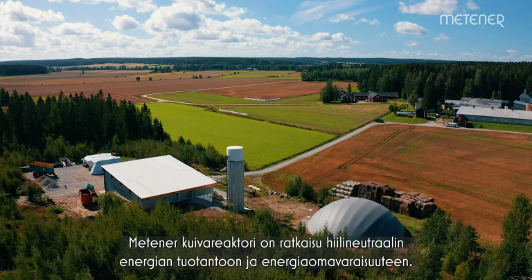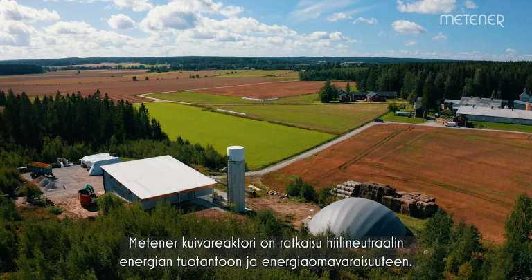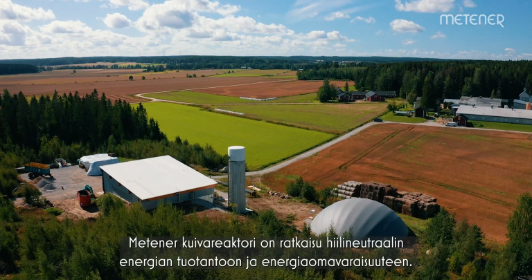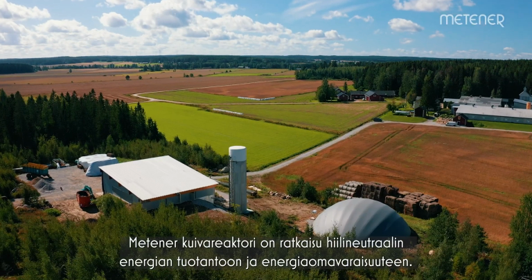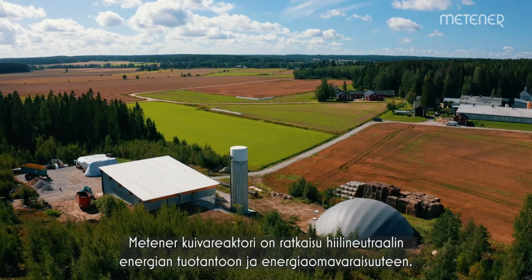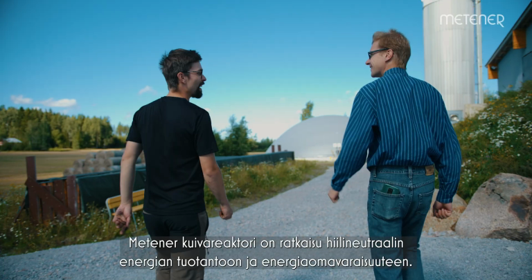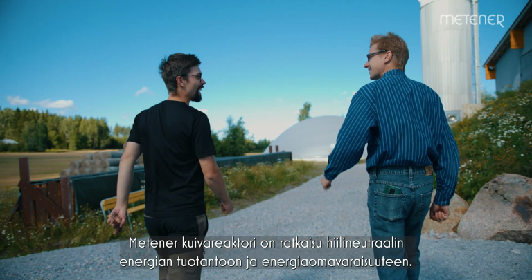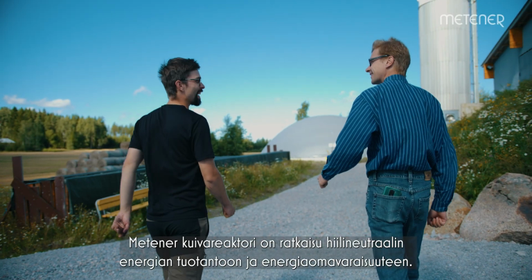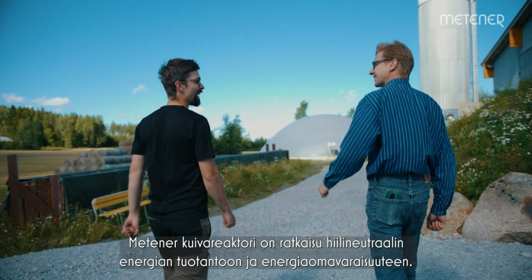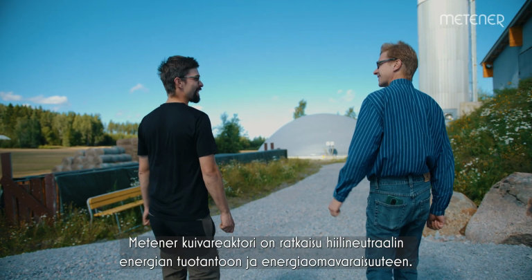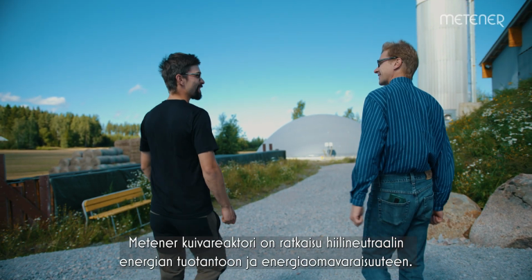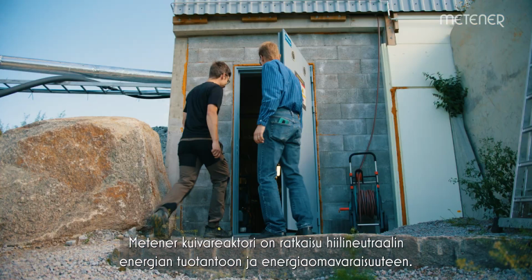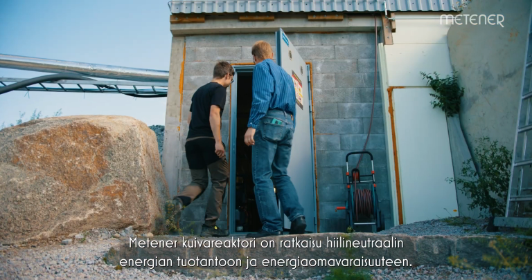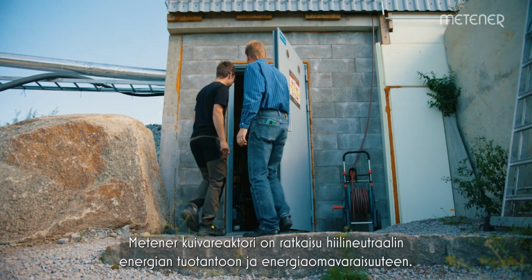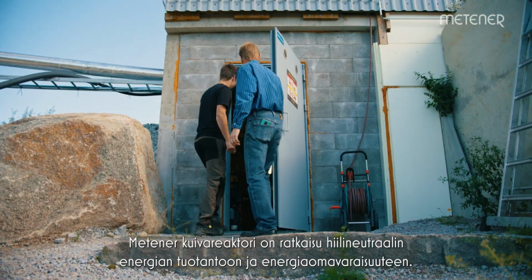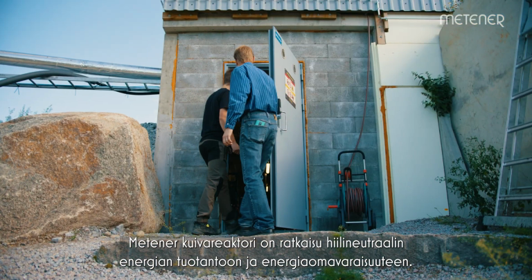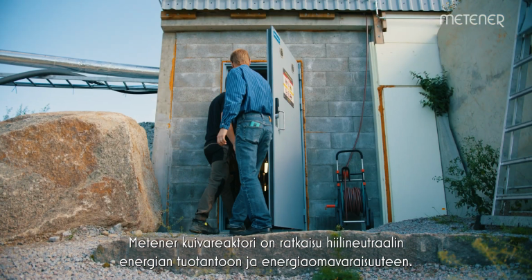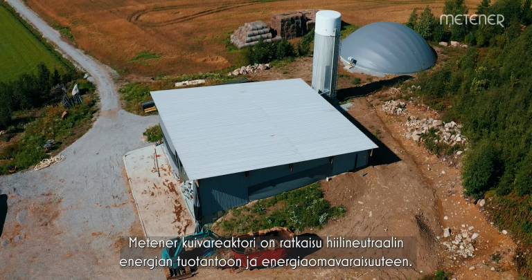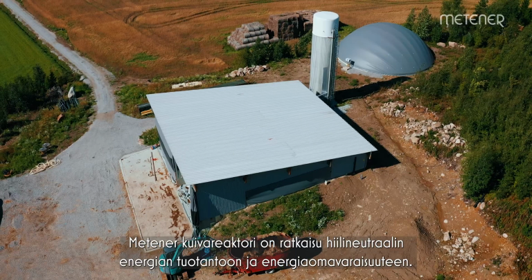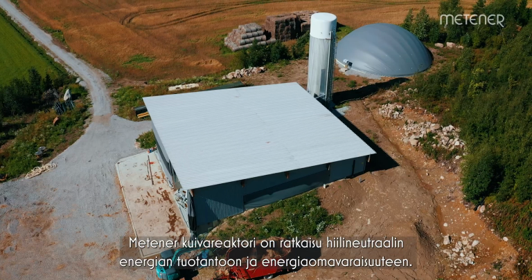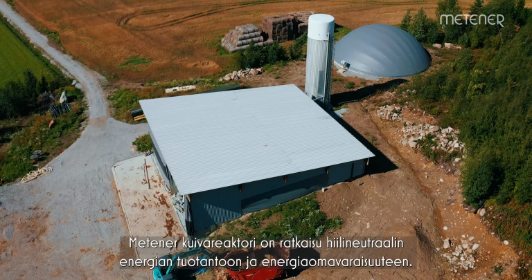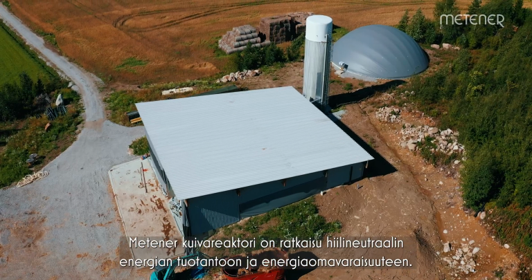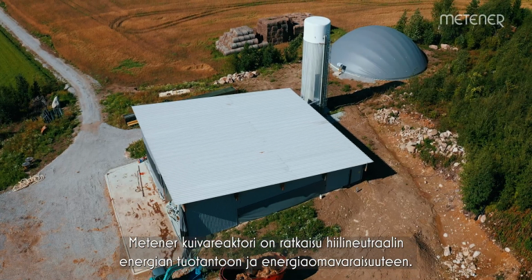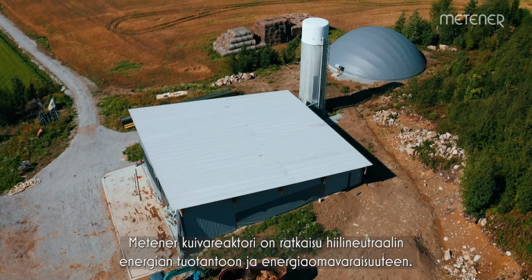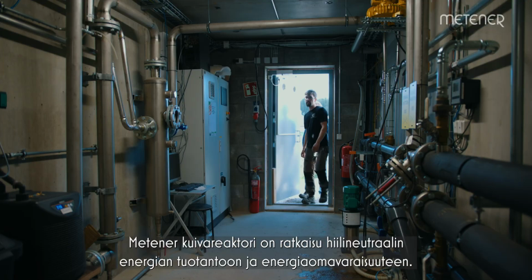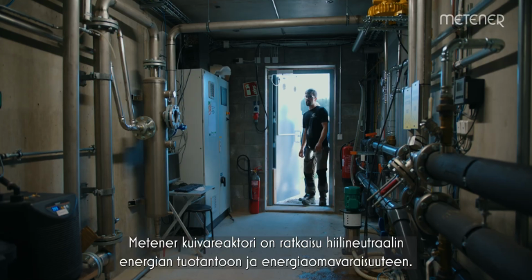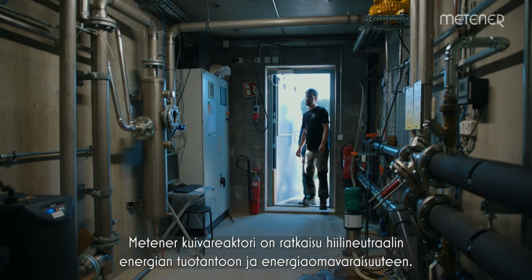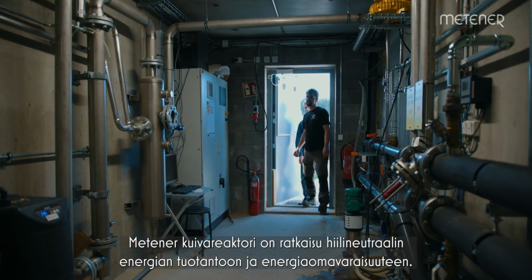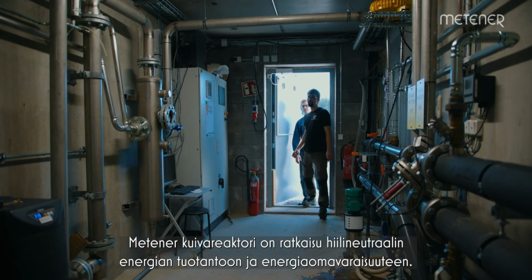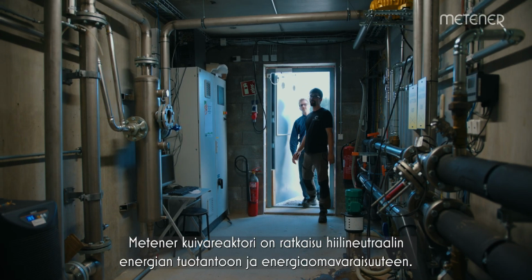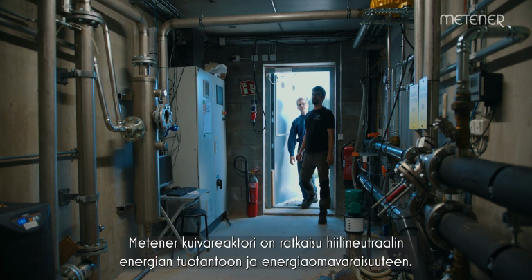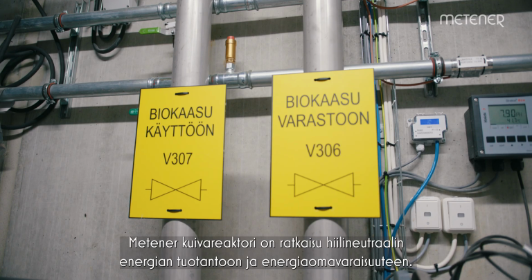Mendner's Dry Reactor is a solution for carbon neutral energy production and energy self-sufficiency.